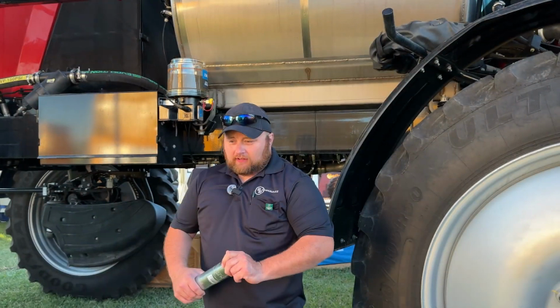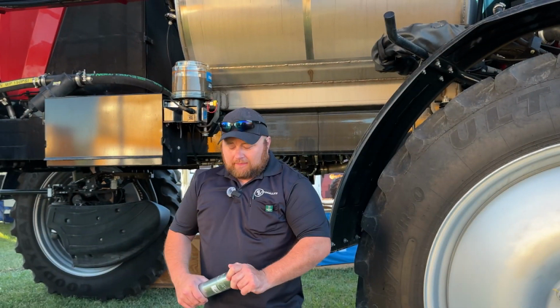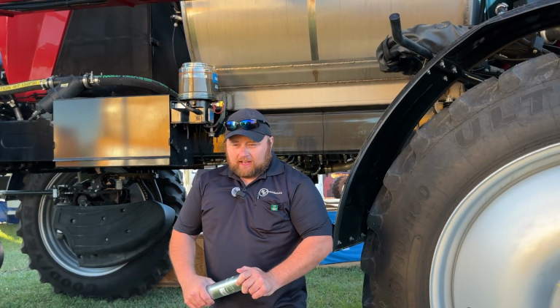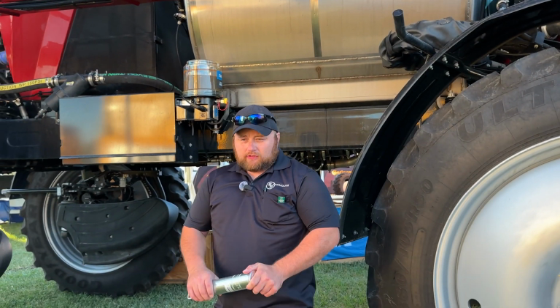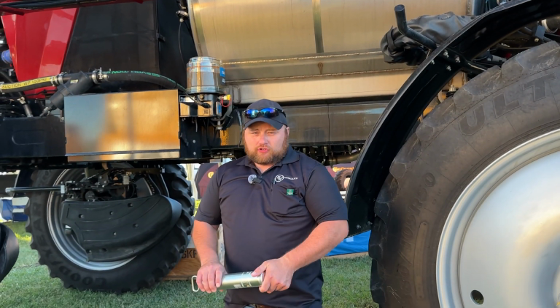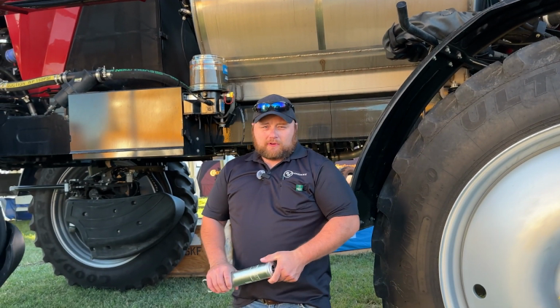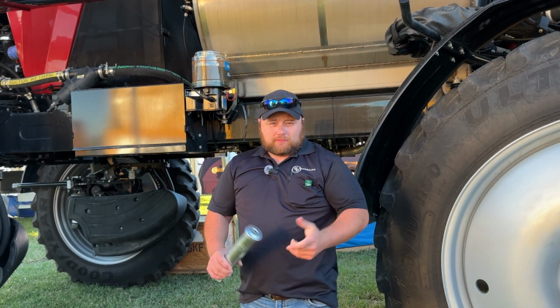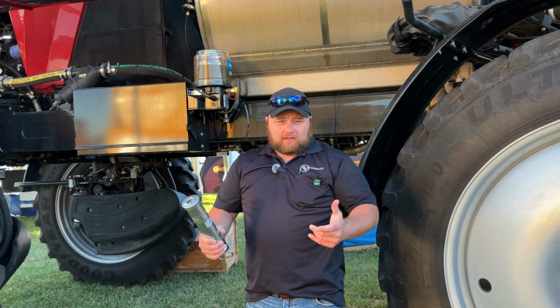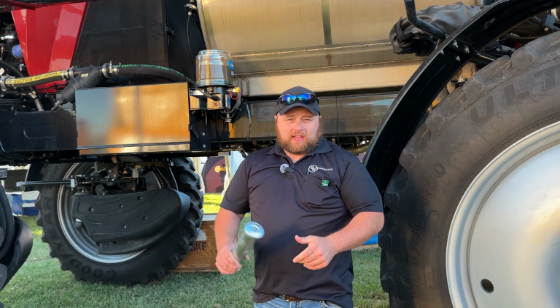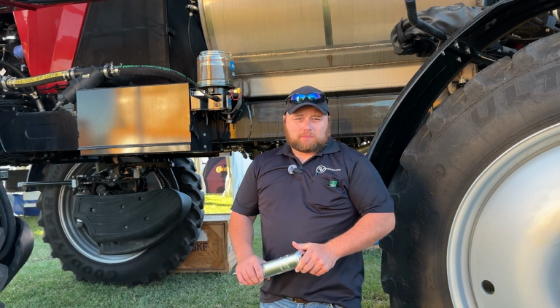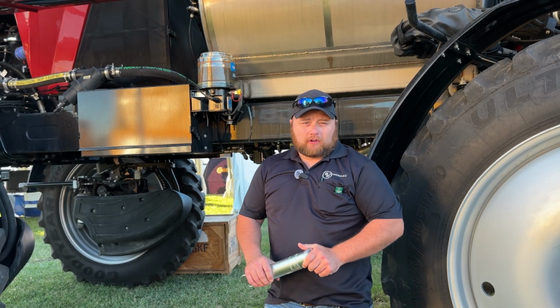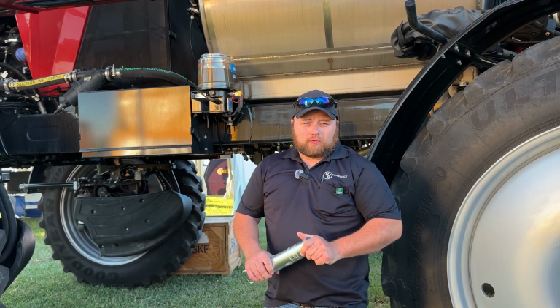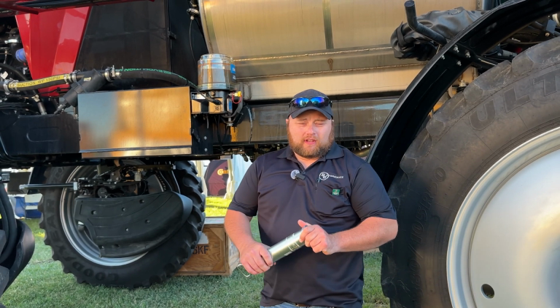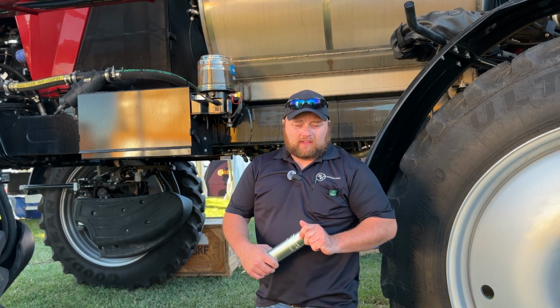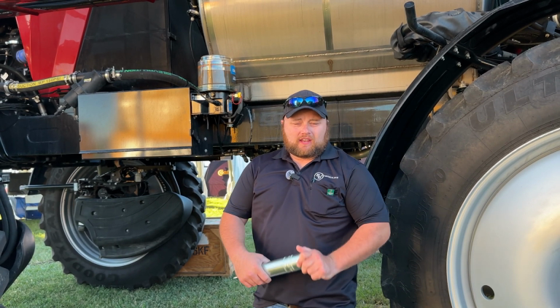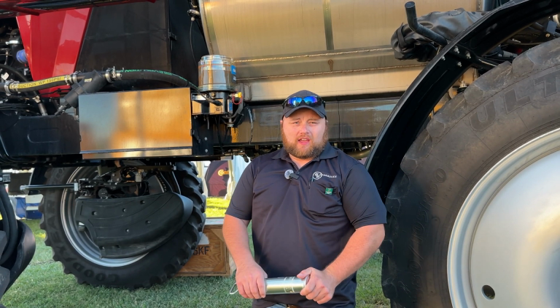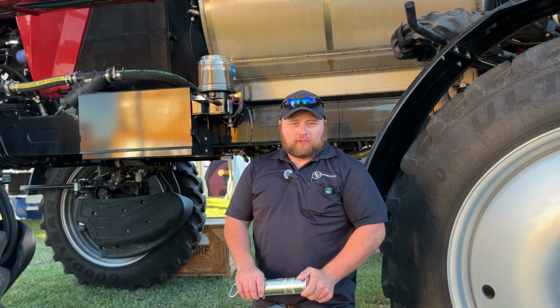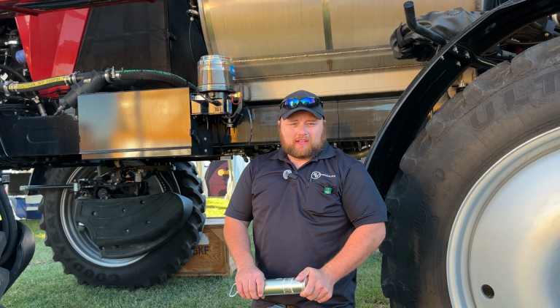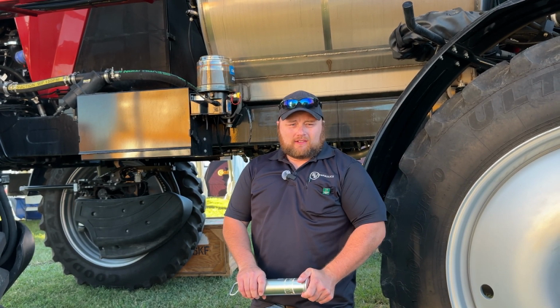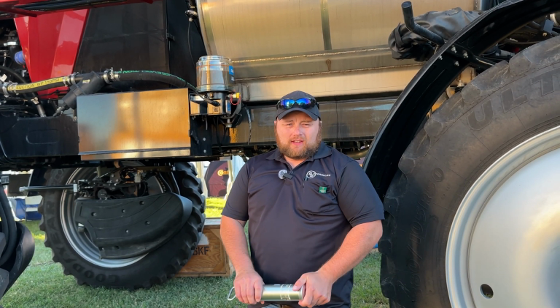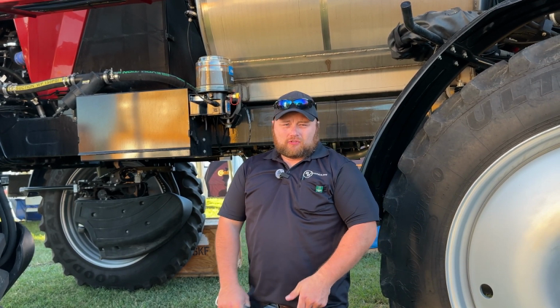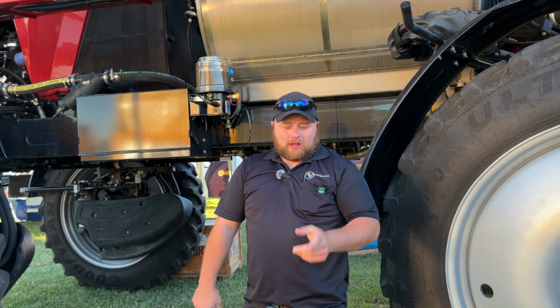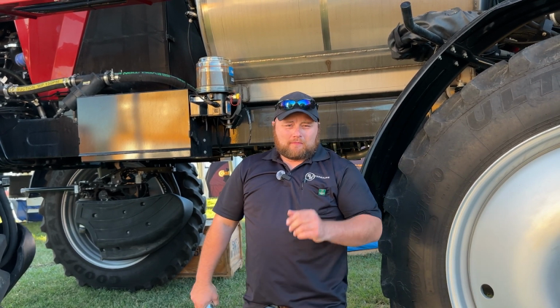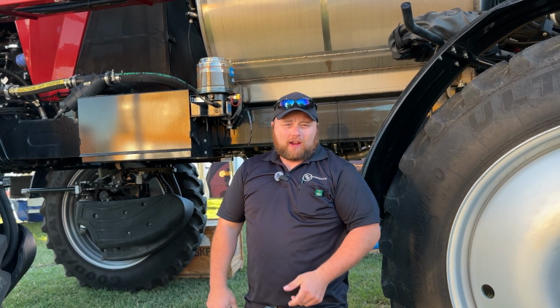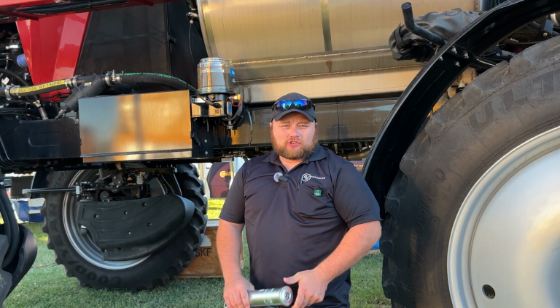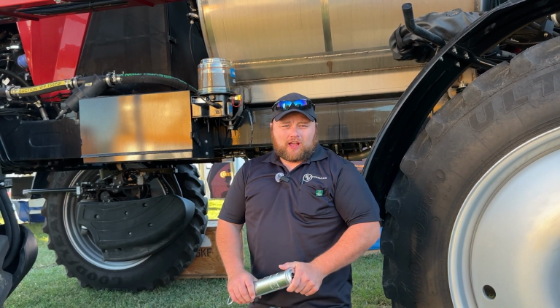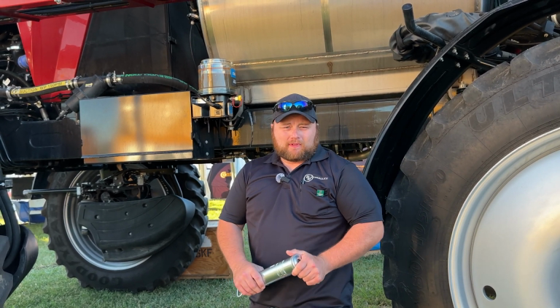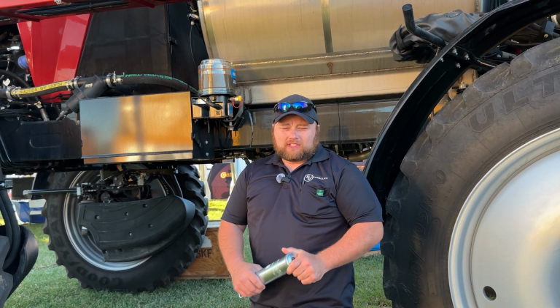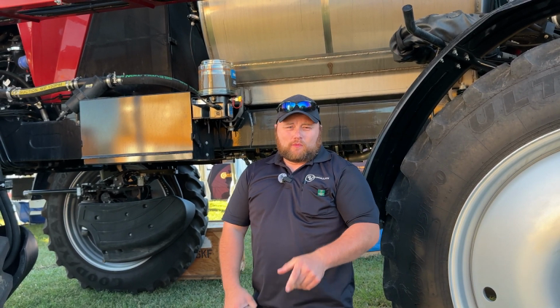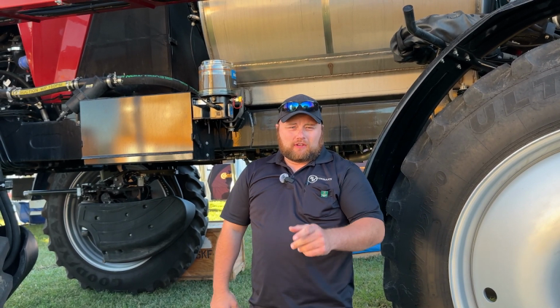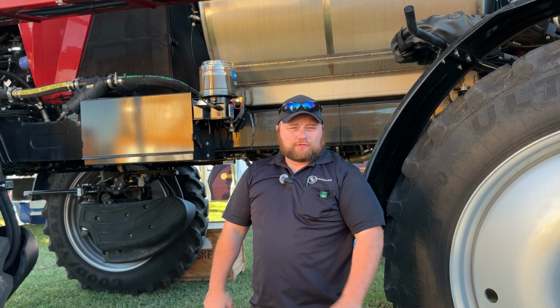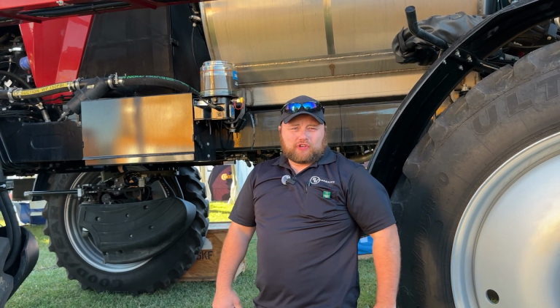Like many other distributors, B&B has partnered with SKF Lincoln. Stop on by our shop and see what we can do for you.